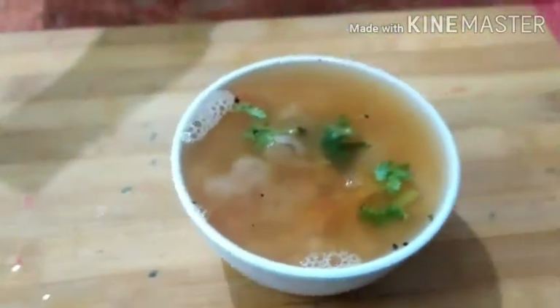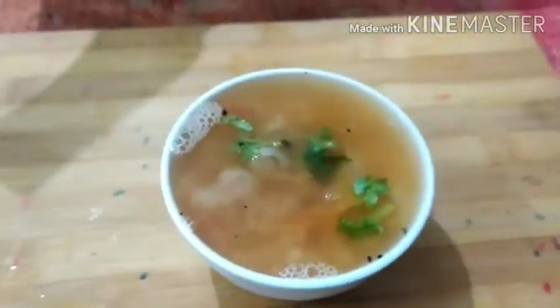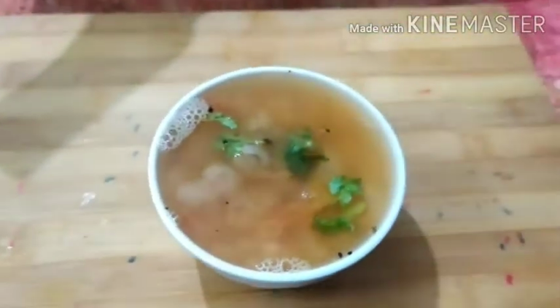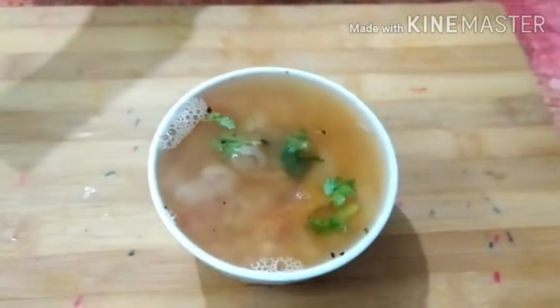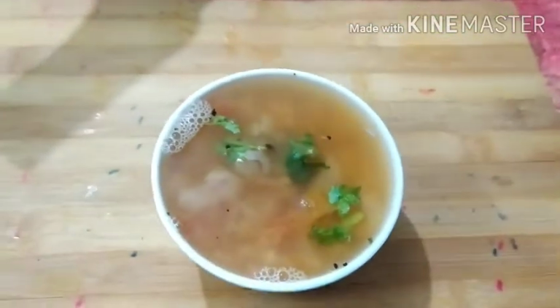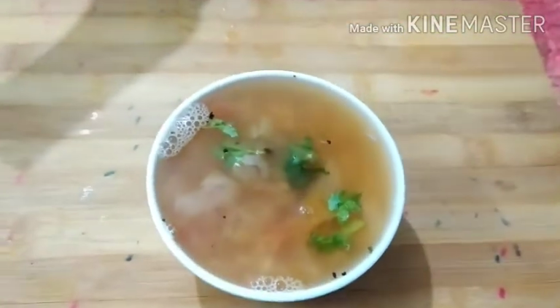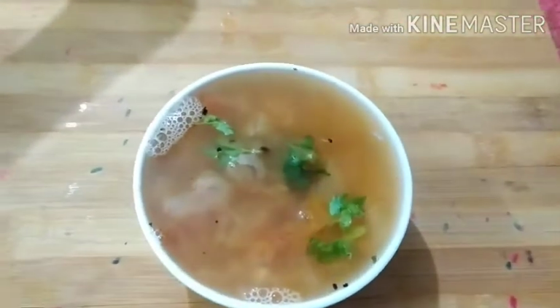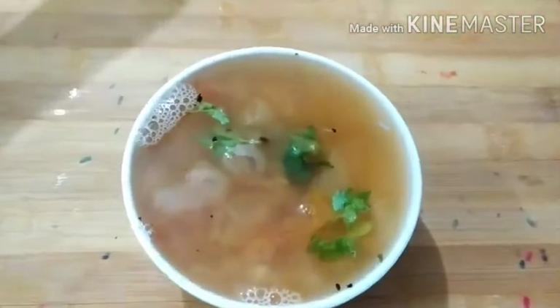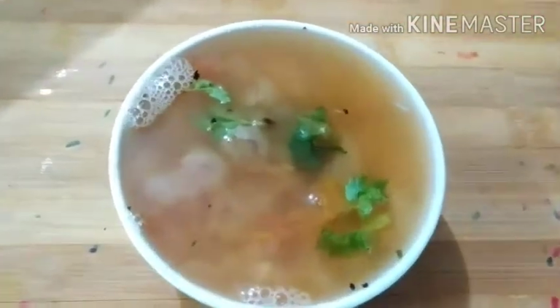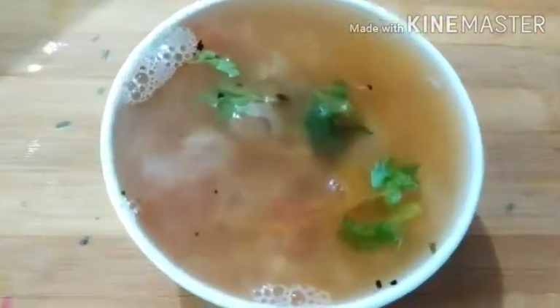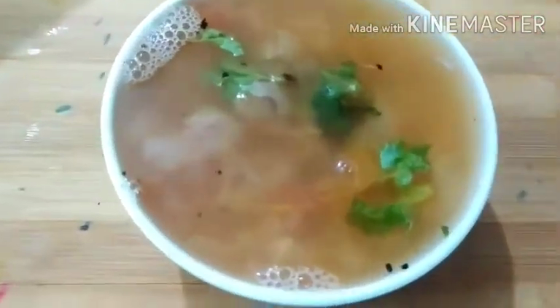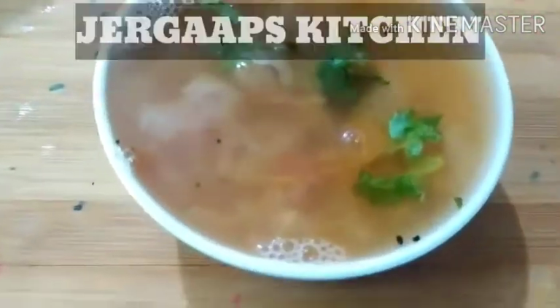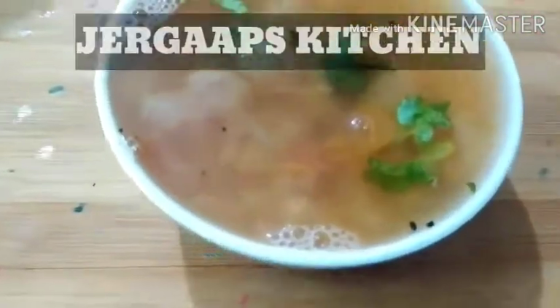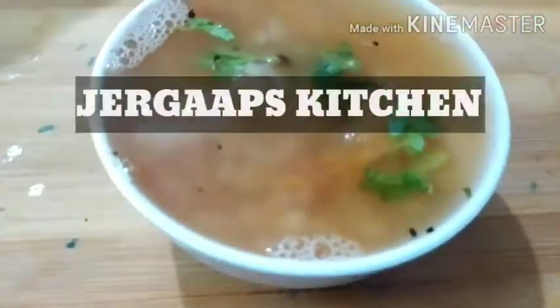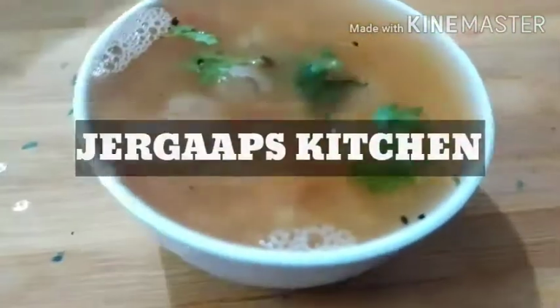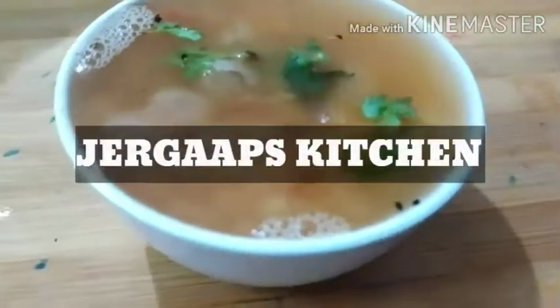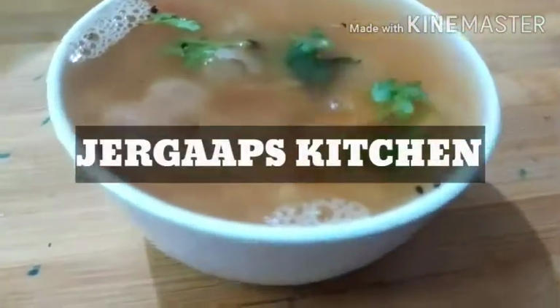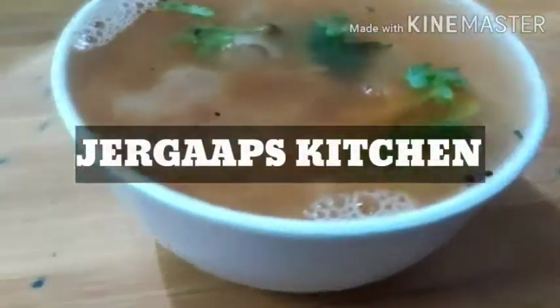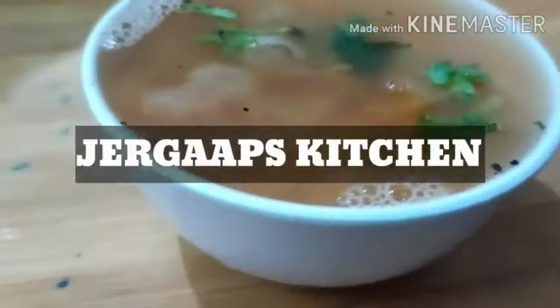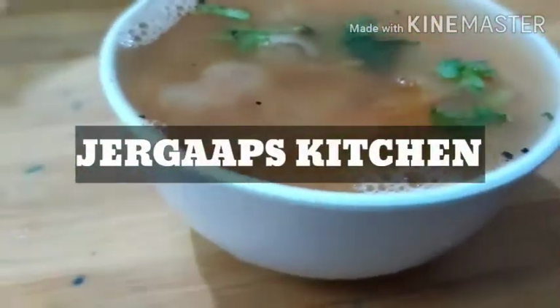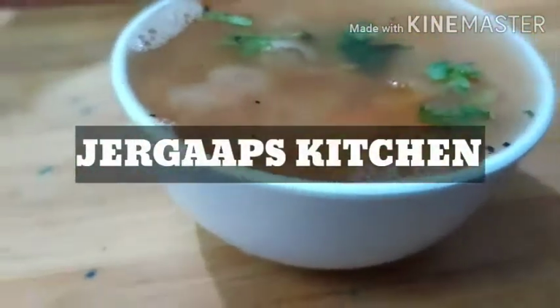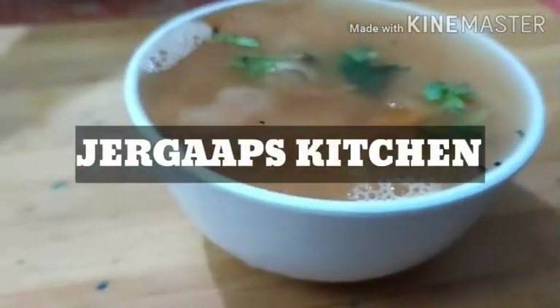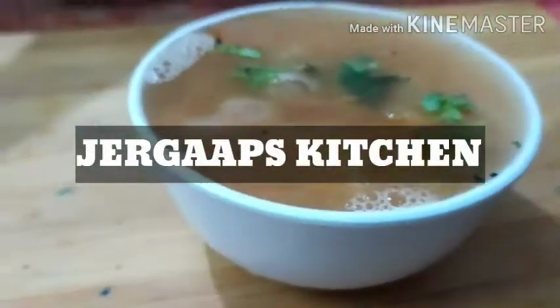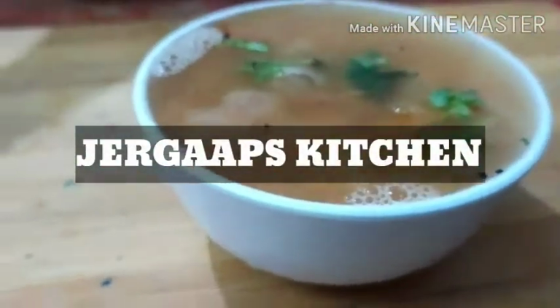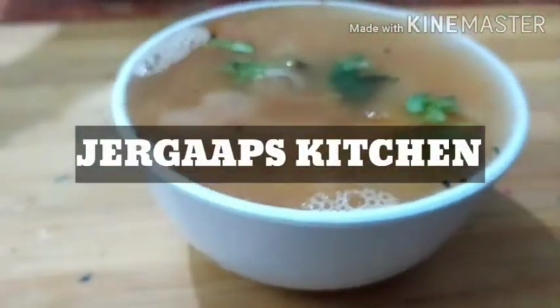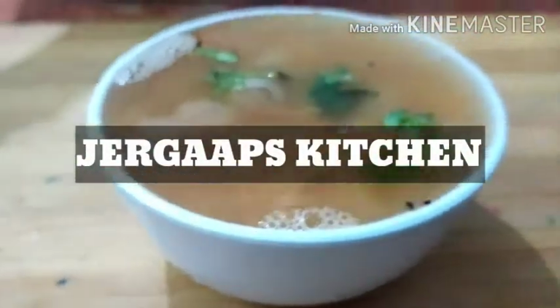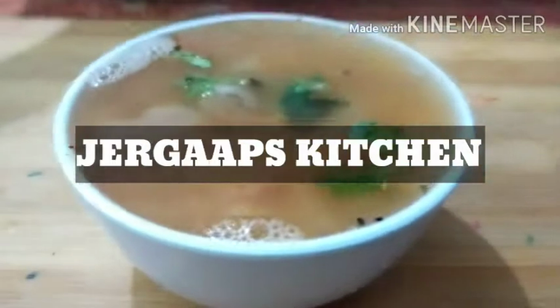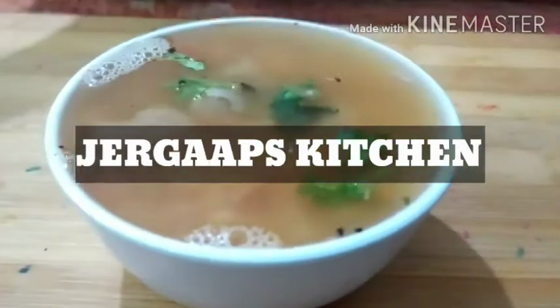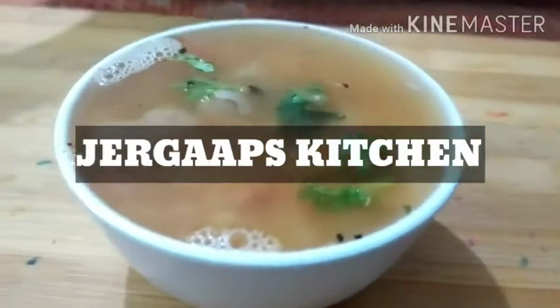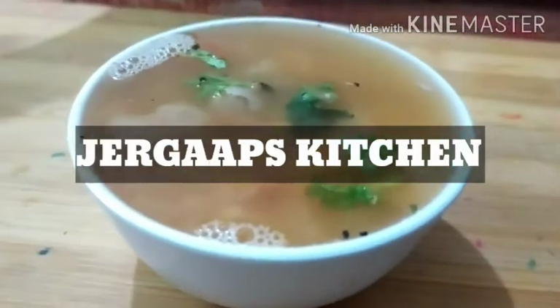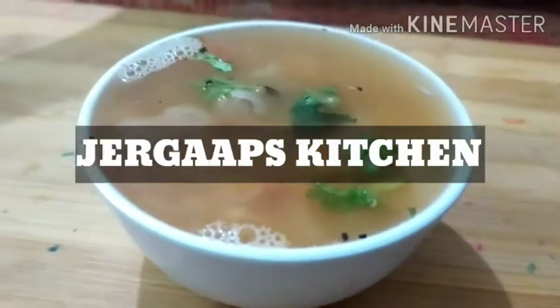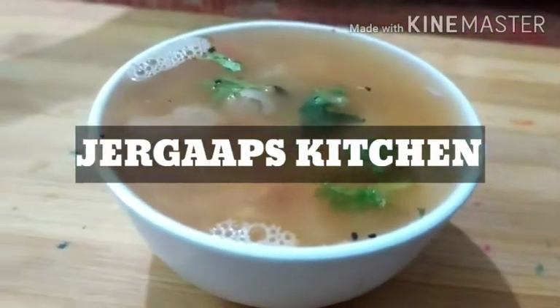Hello friends! Welcome to my kitchen. We are going to make a chenna soup.